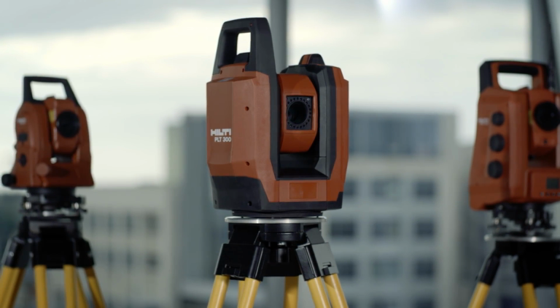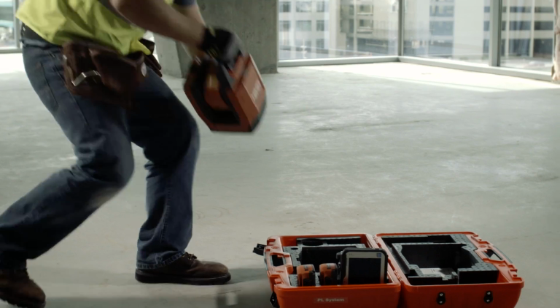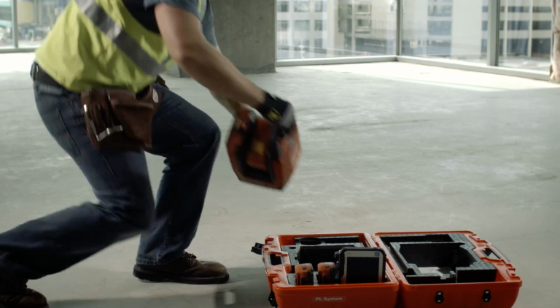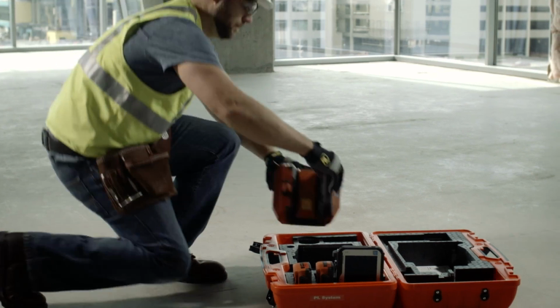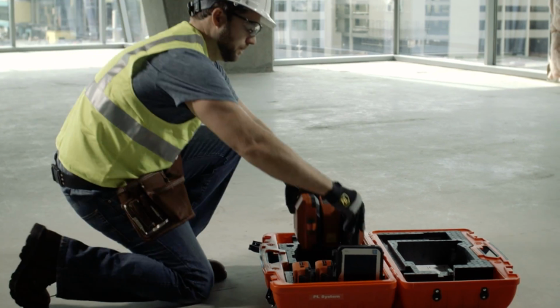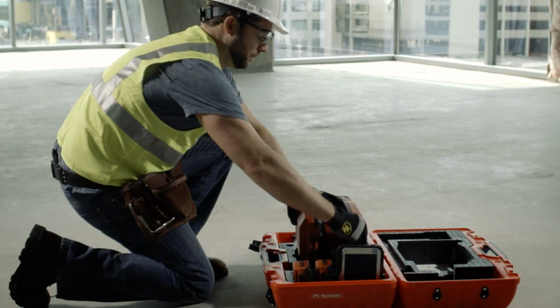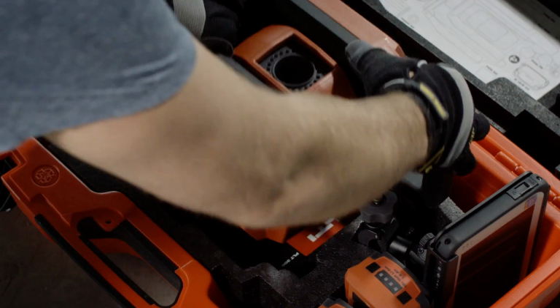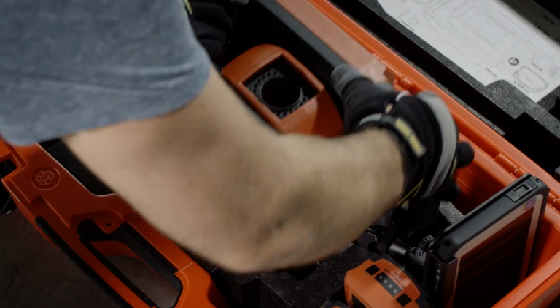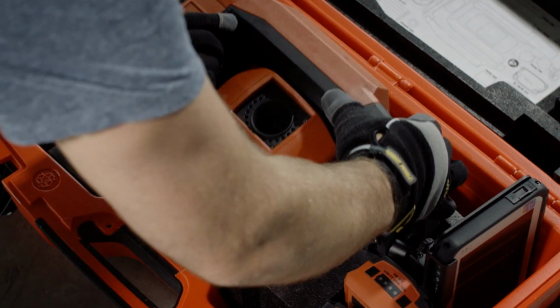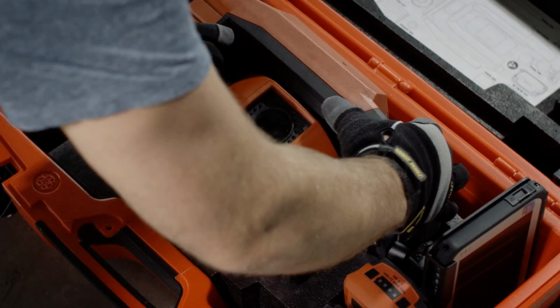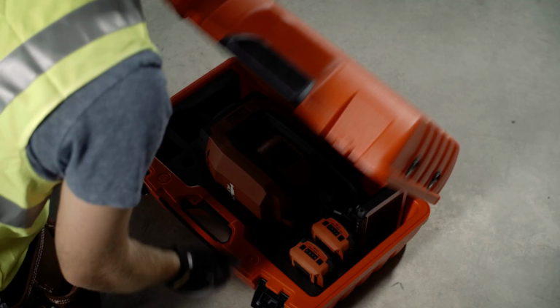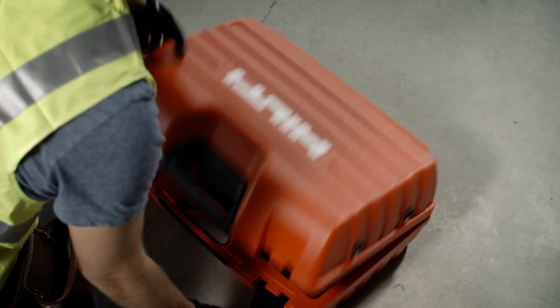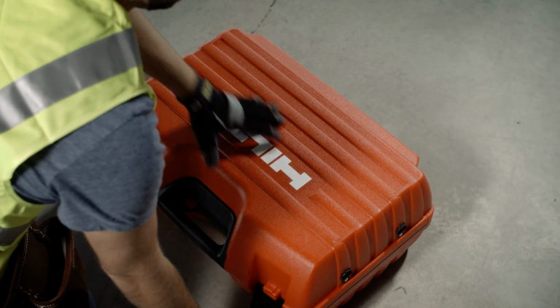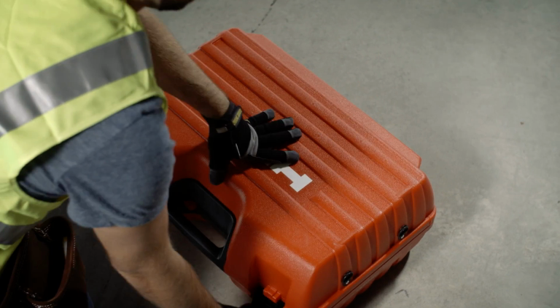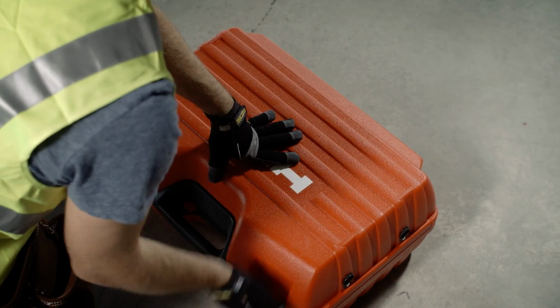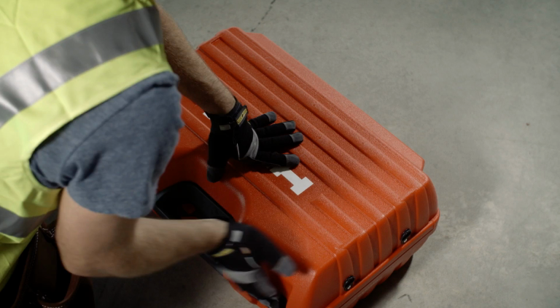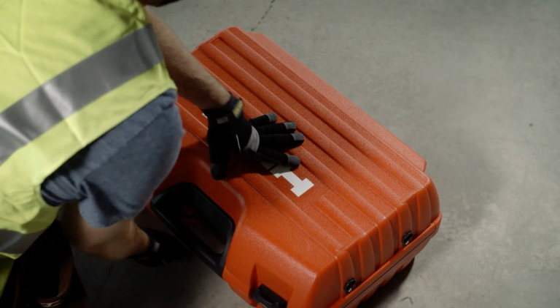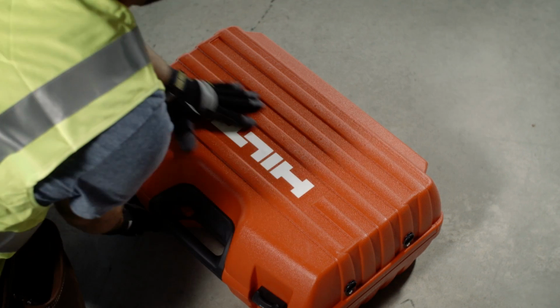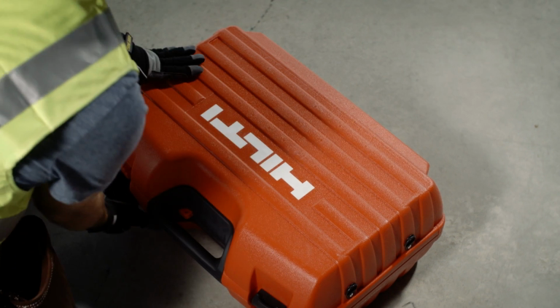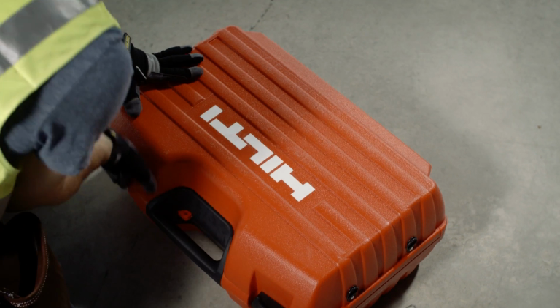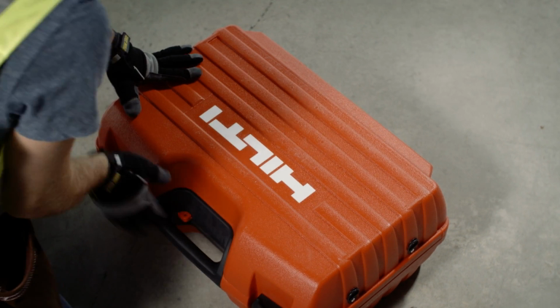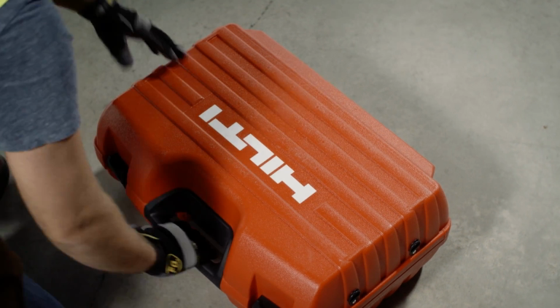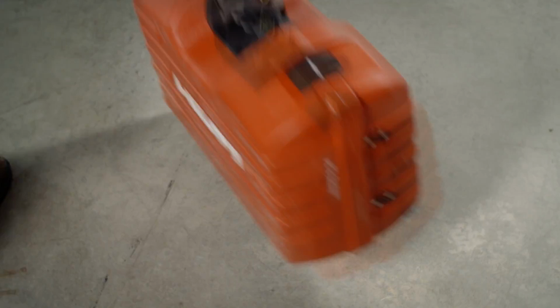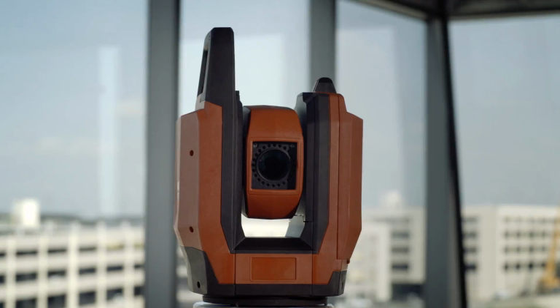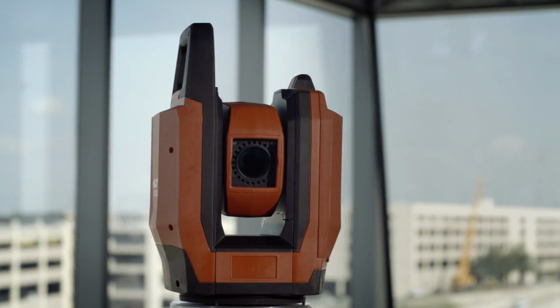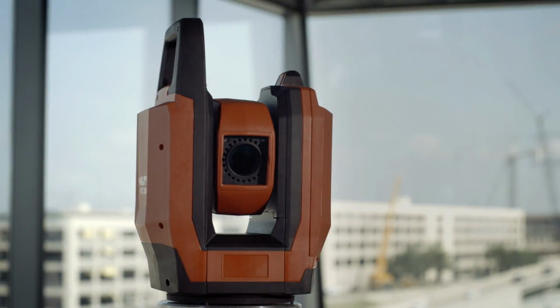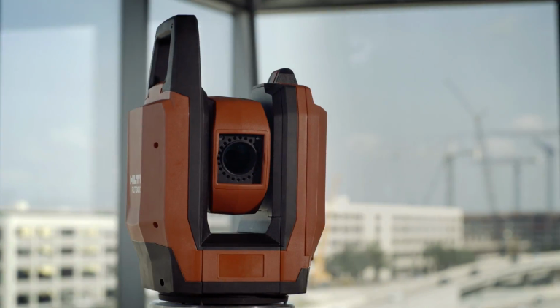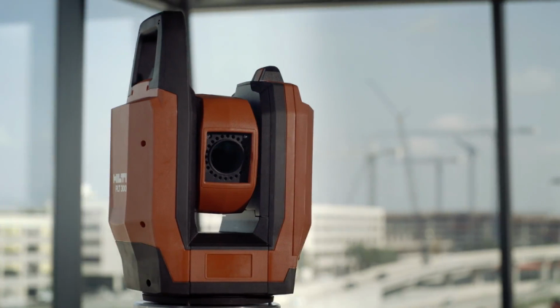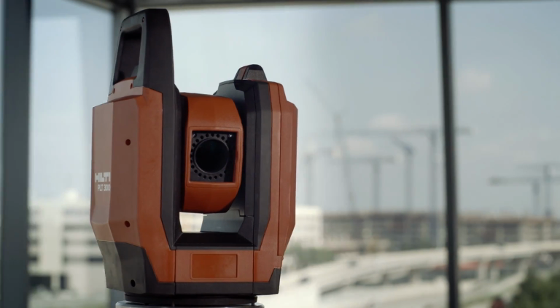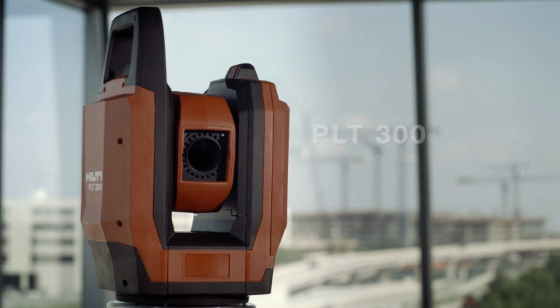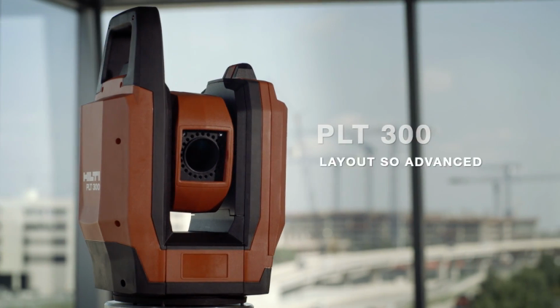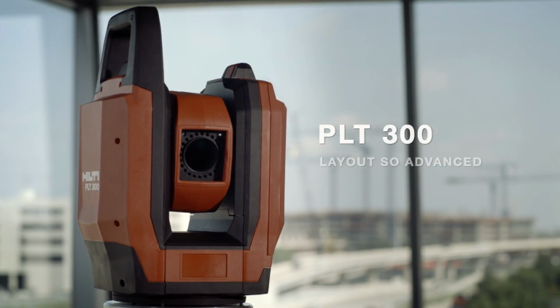From design, to field, to done — the PLT-300 layout tool is so advanced, it's completely simple.